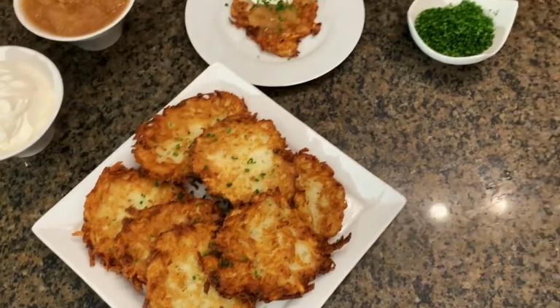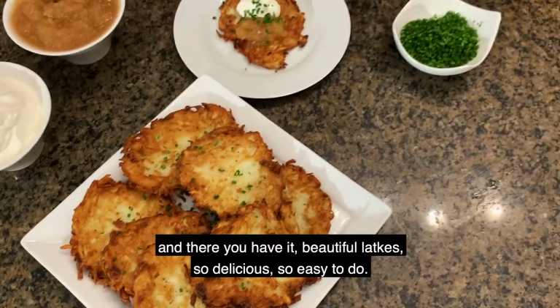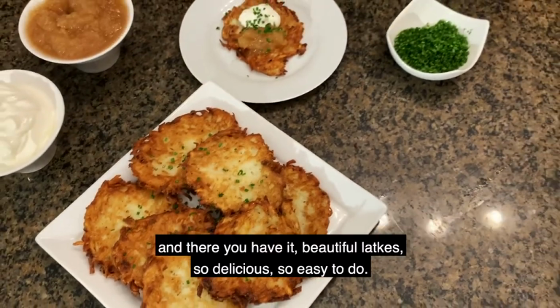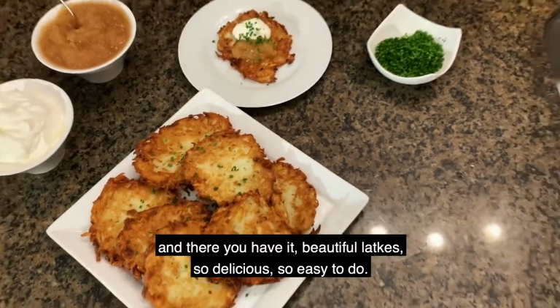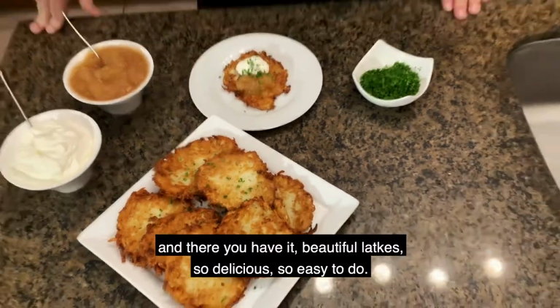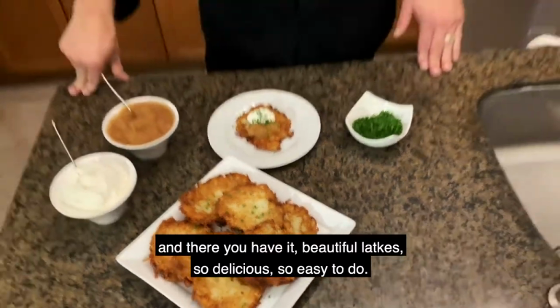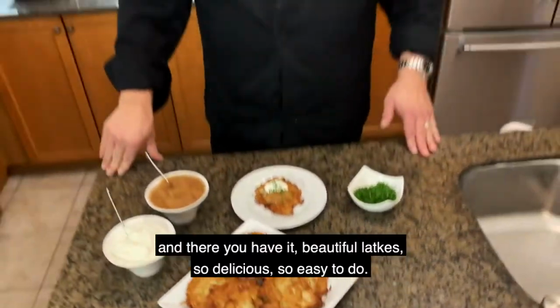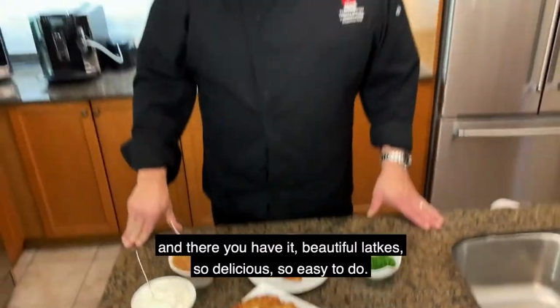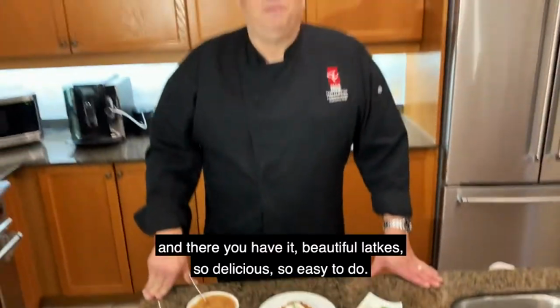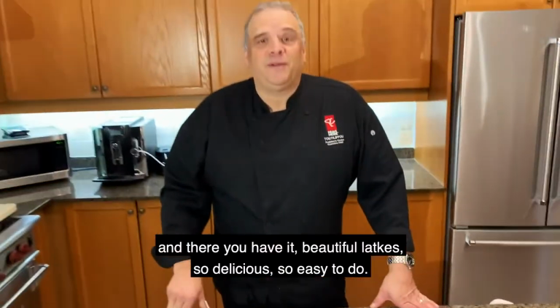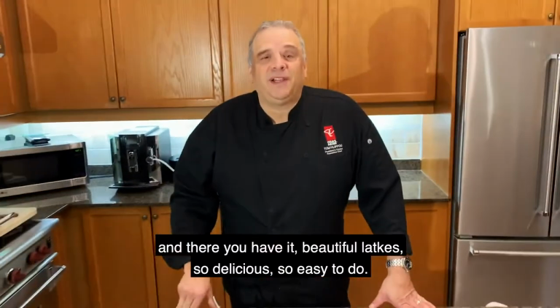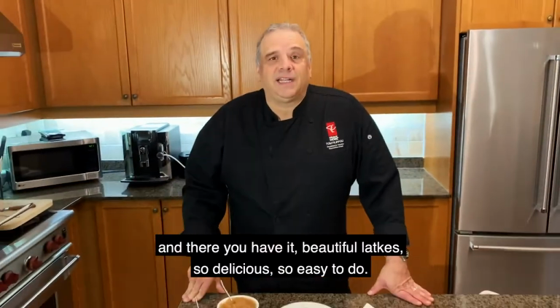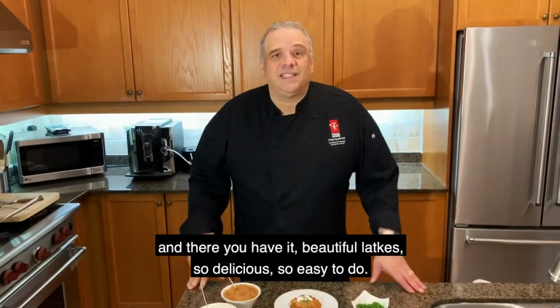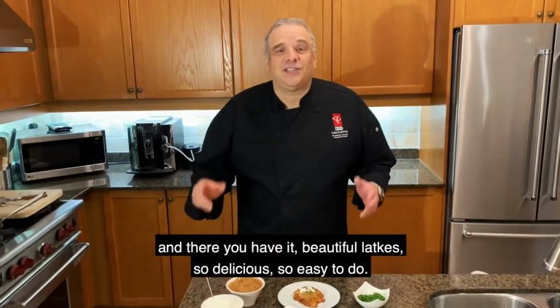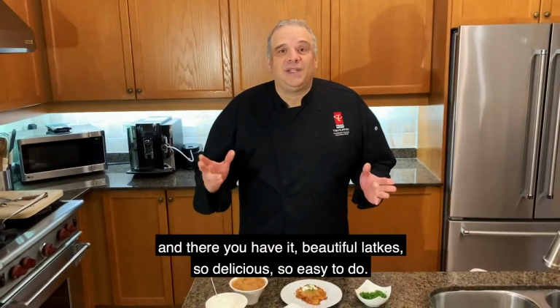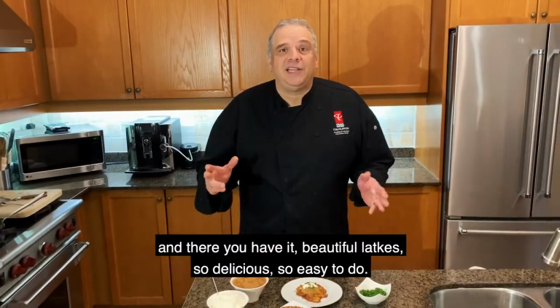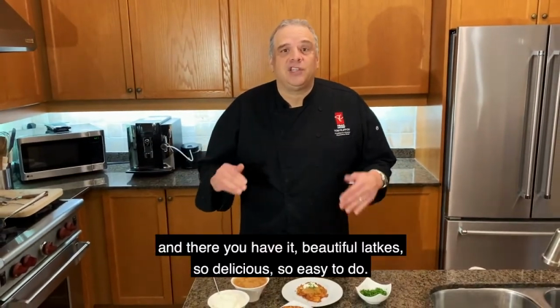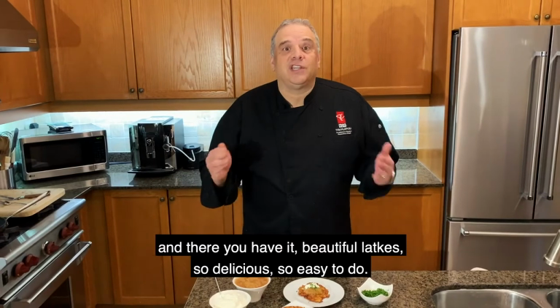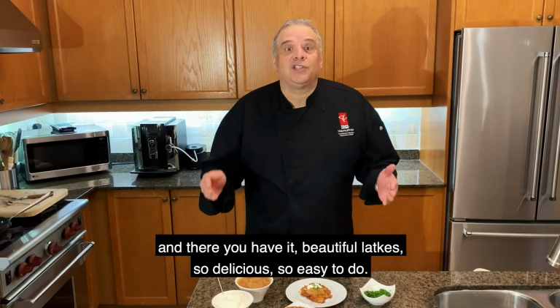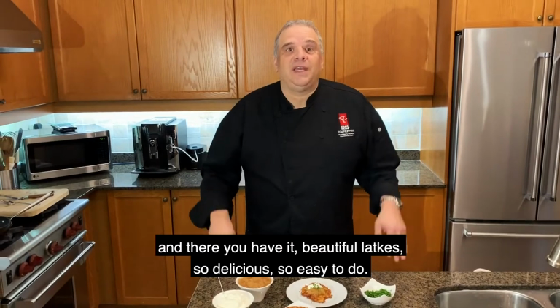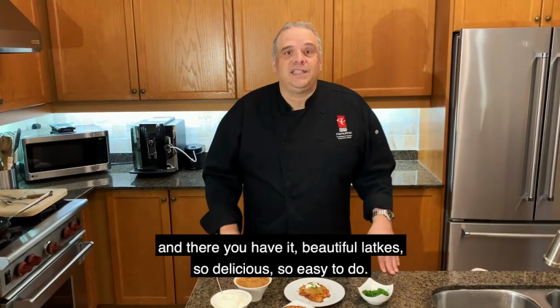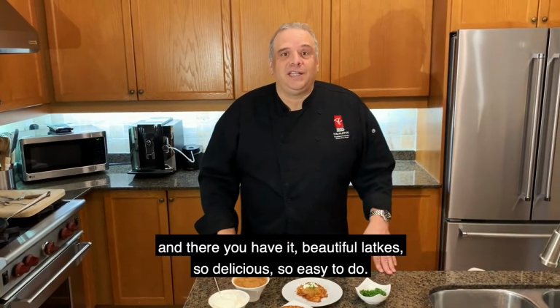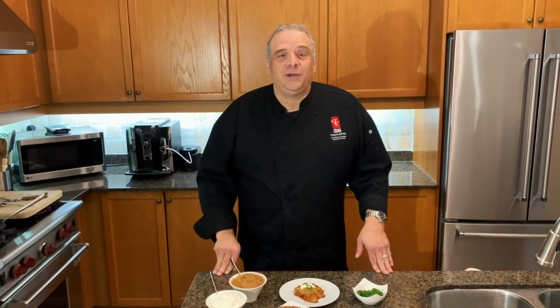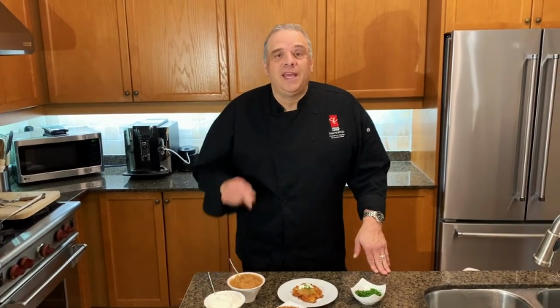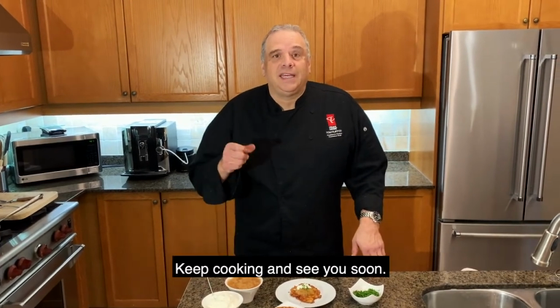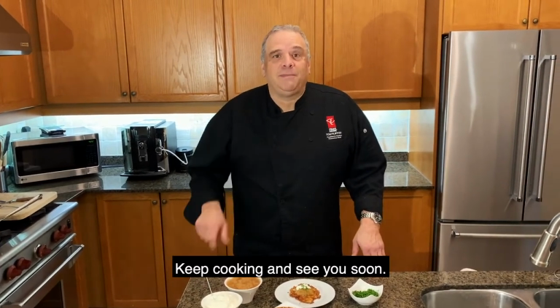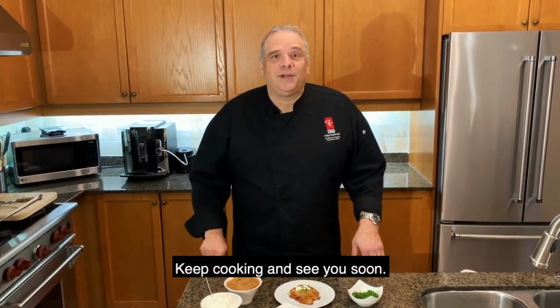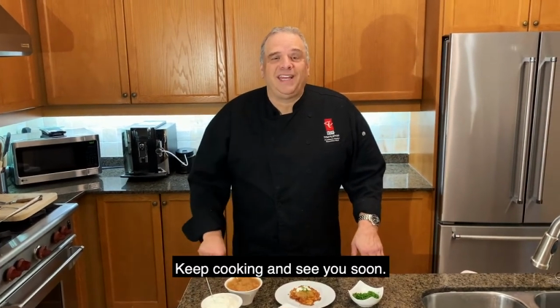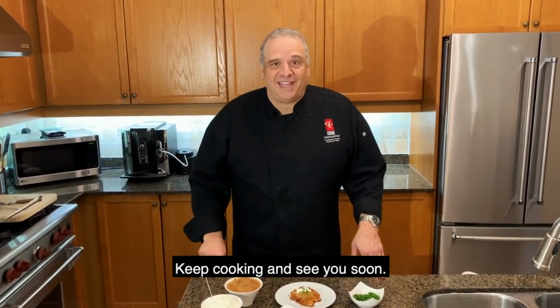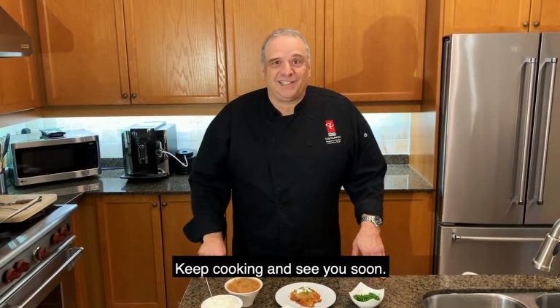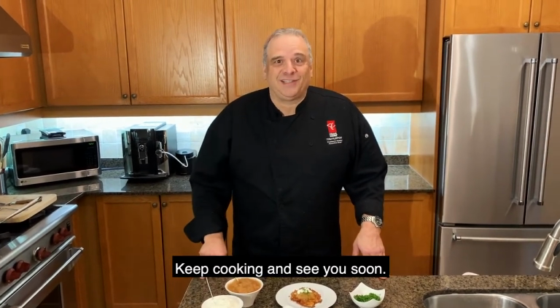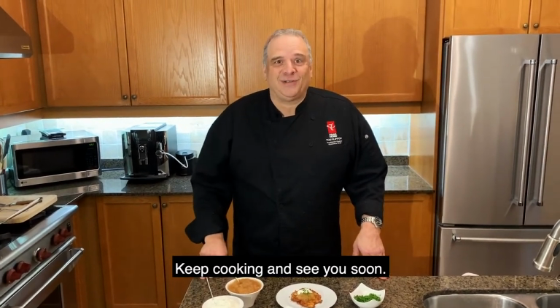And there you have it — beautiful latkes. So delicious, so easy to do. Keep cooking and see you soon.